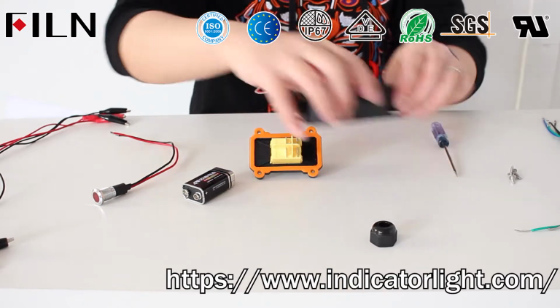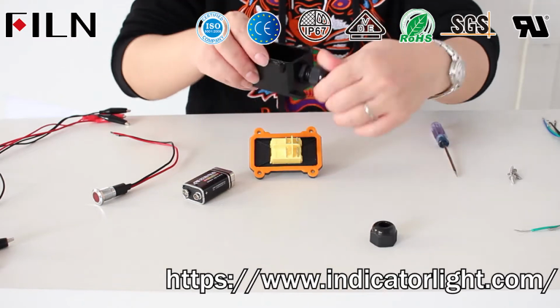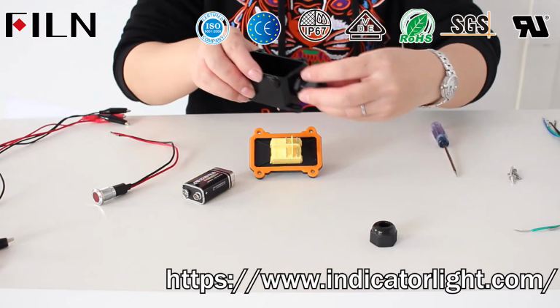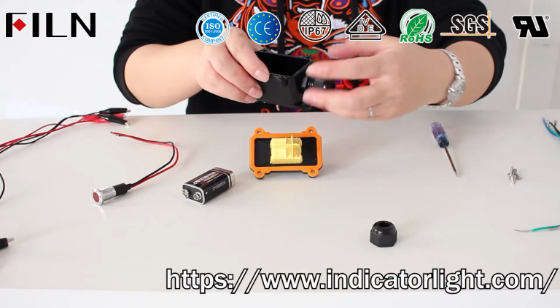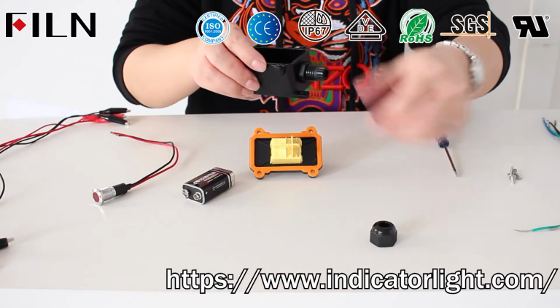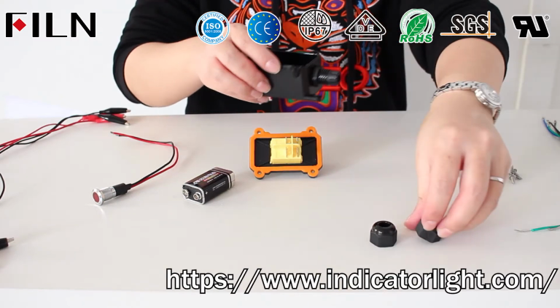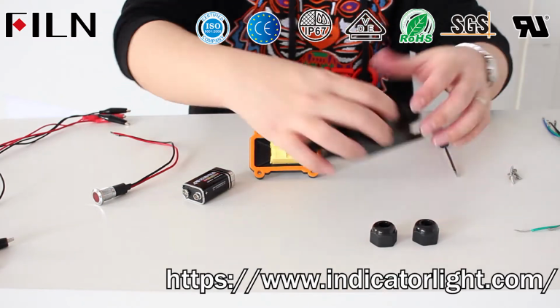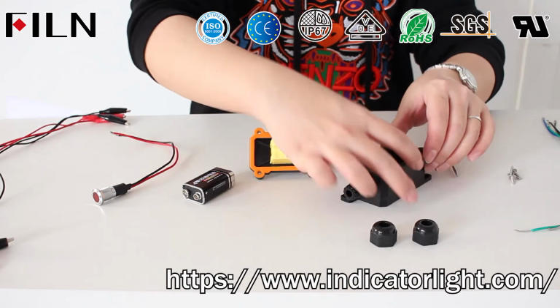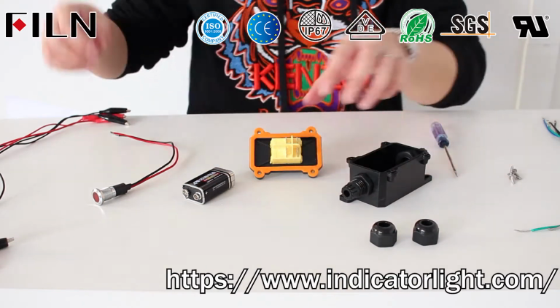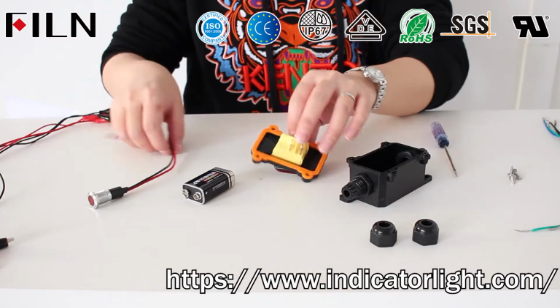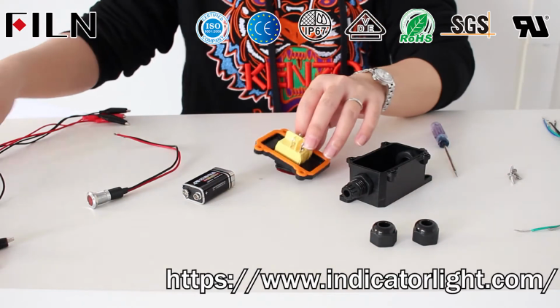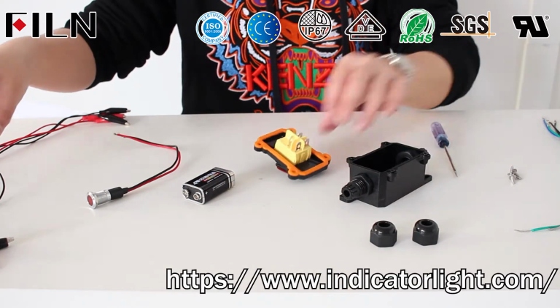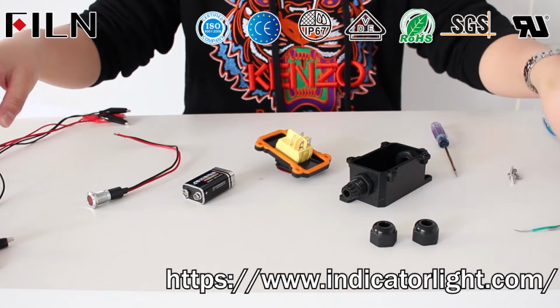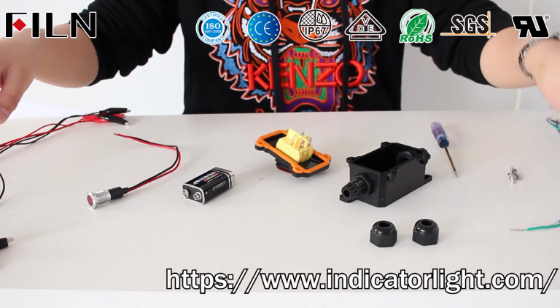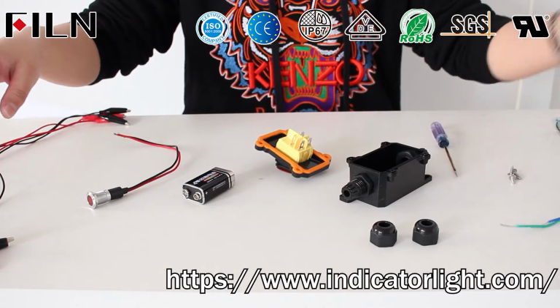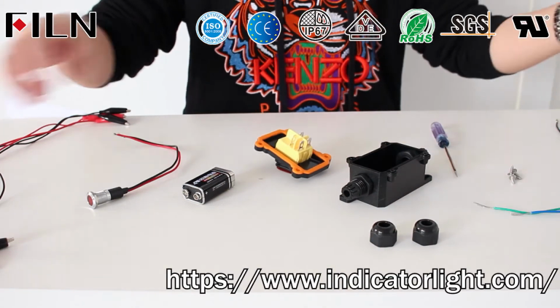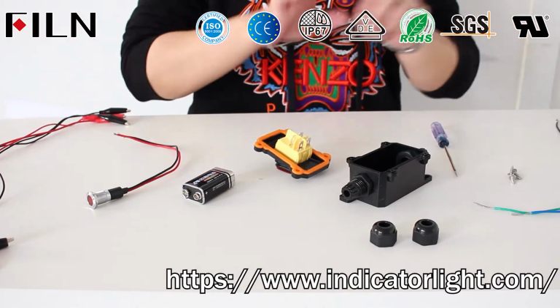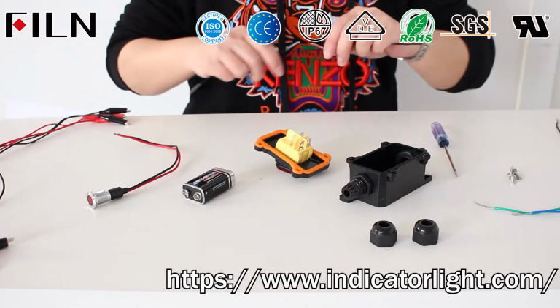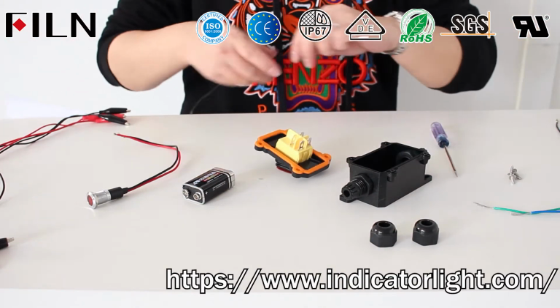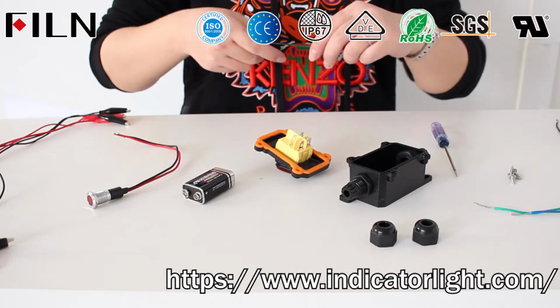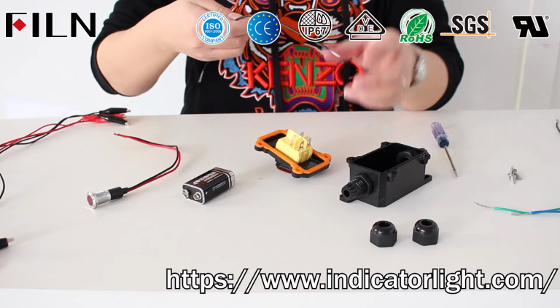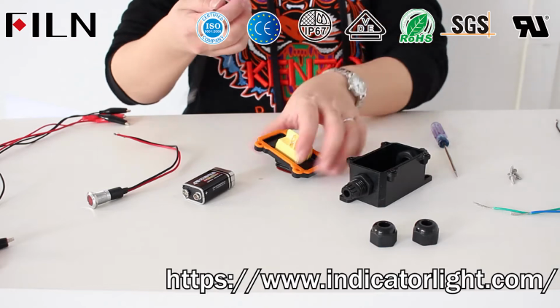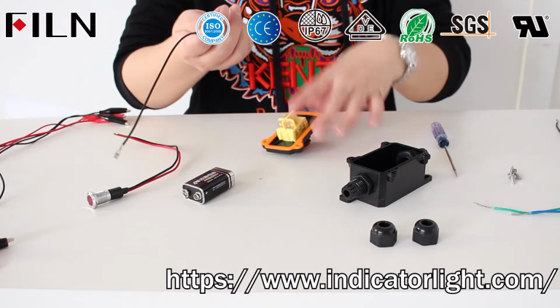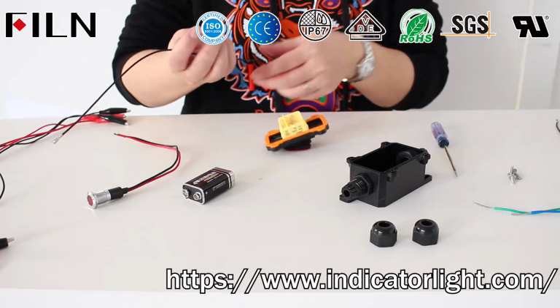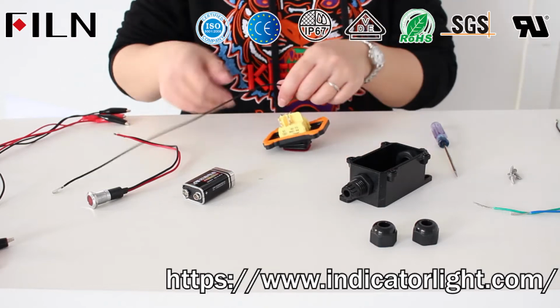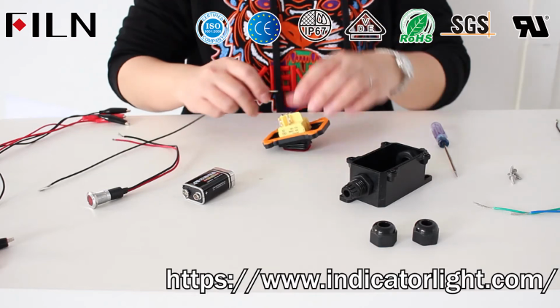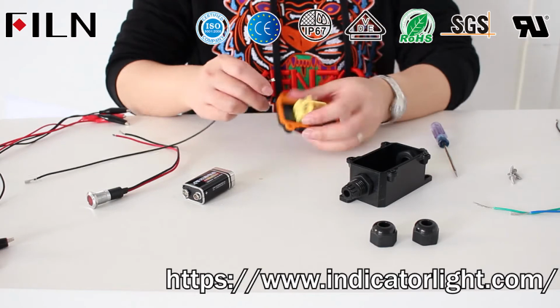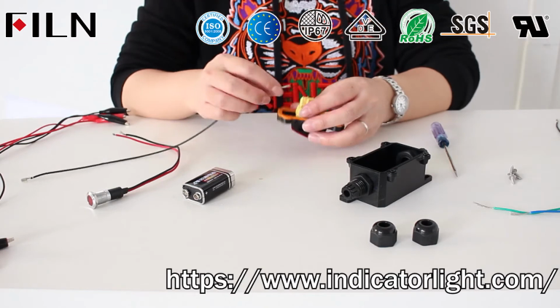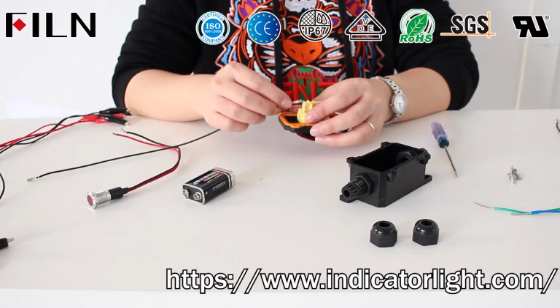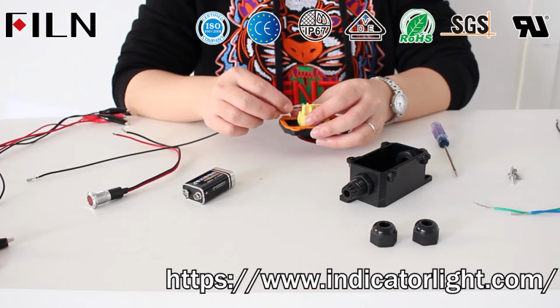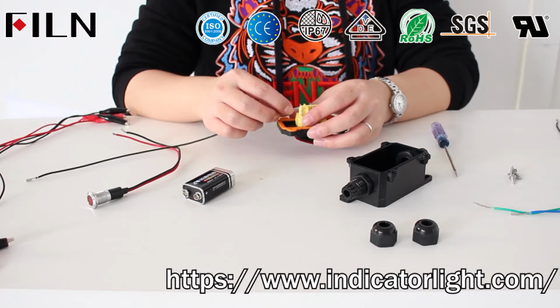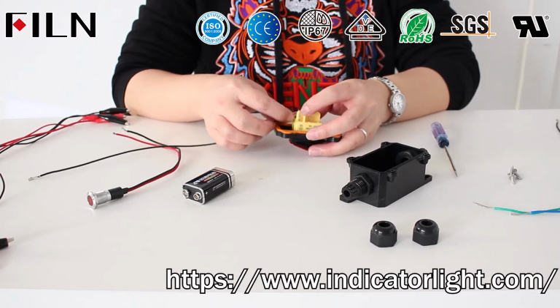Open the covers of the terminals at both ends of the inline waterproof switch and connect the four terminals of the rocker switch to the wires.